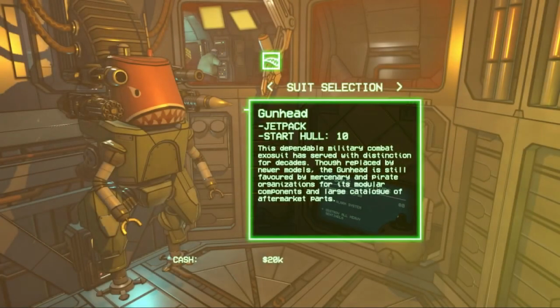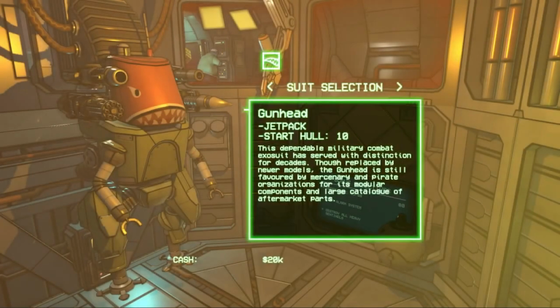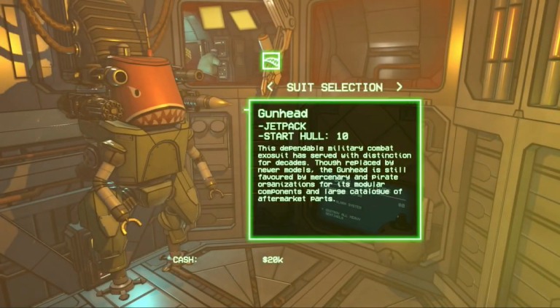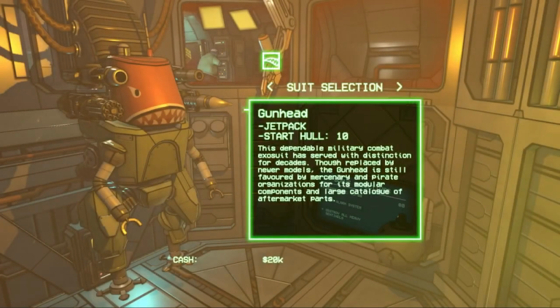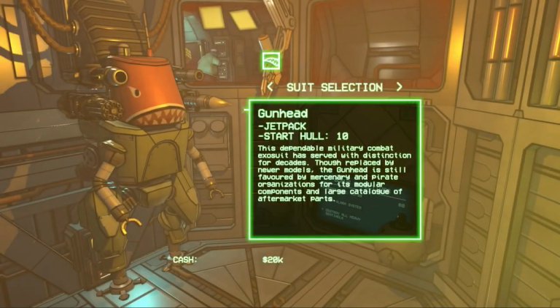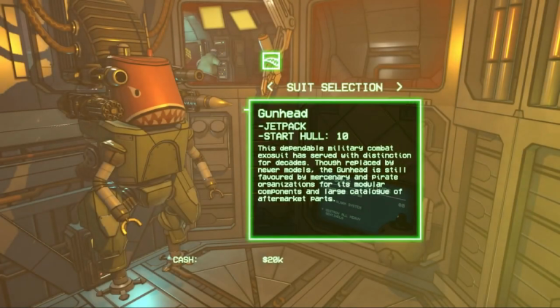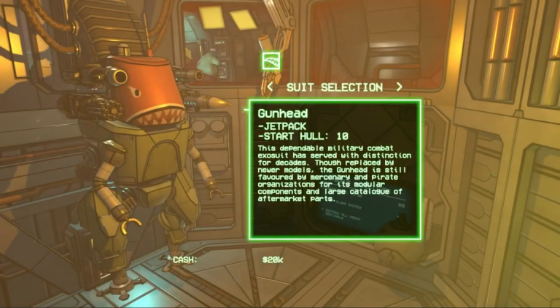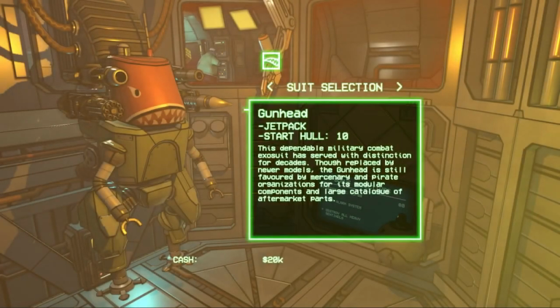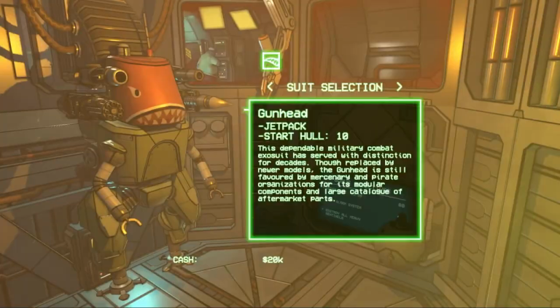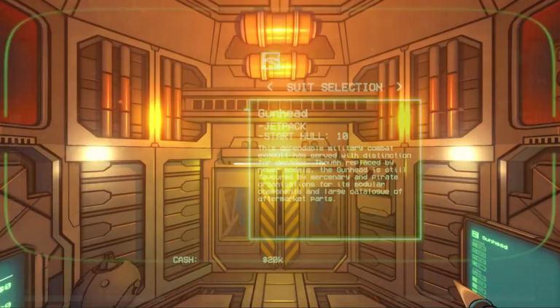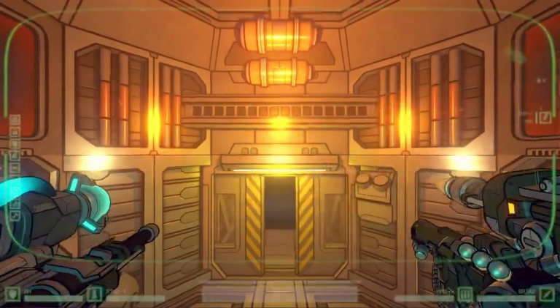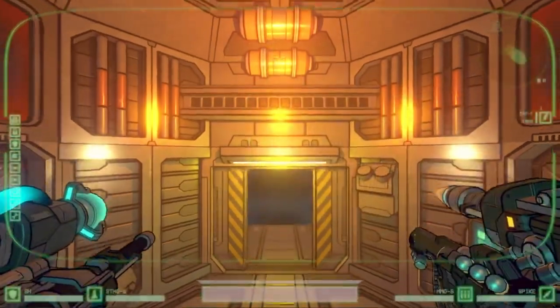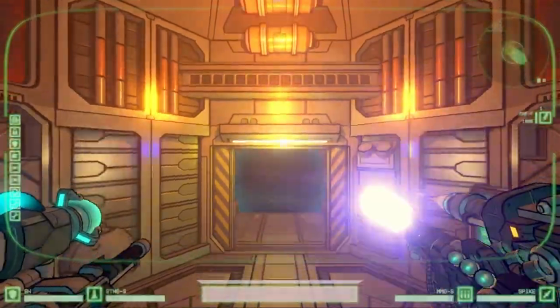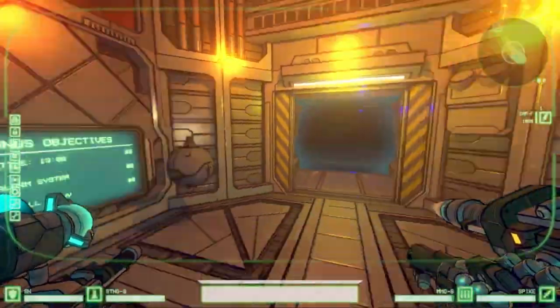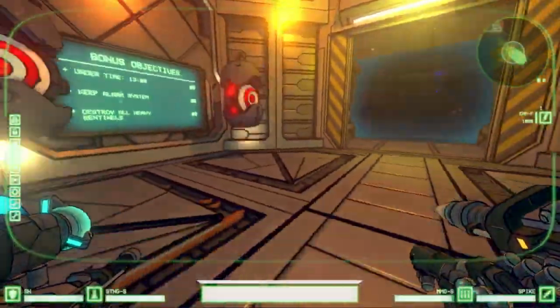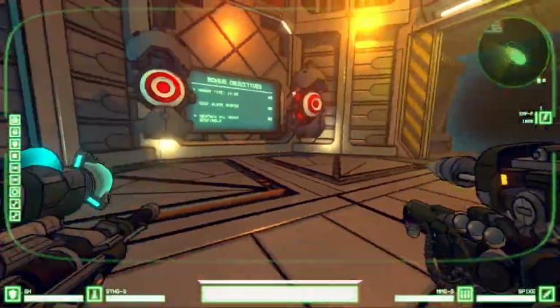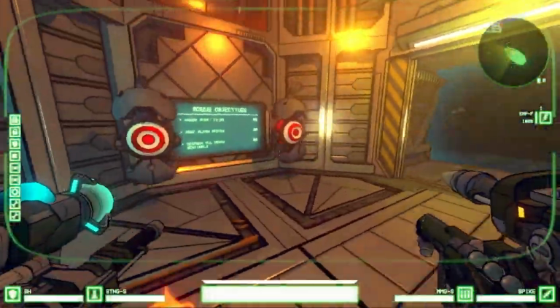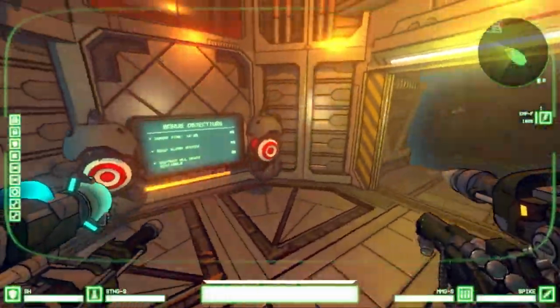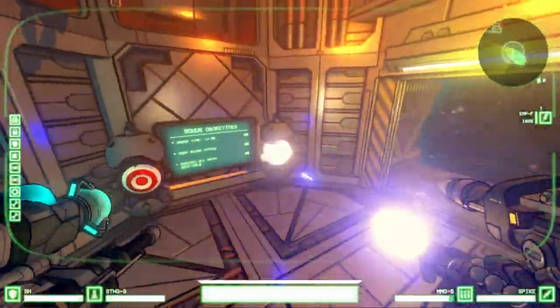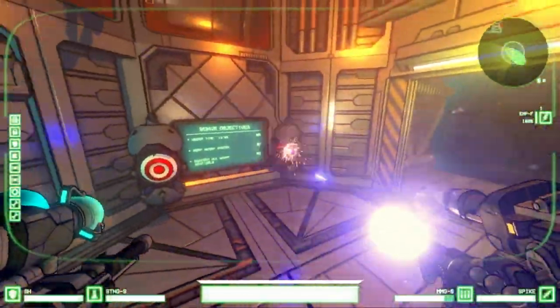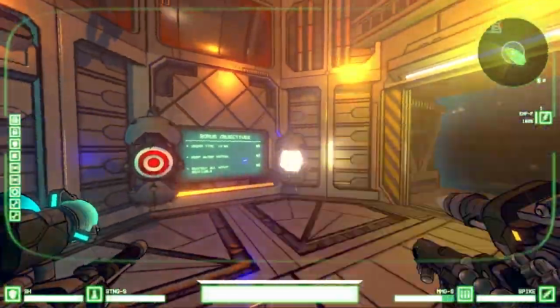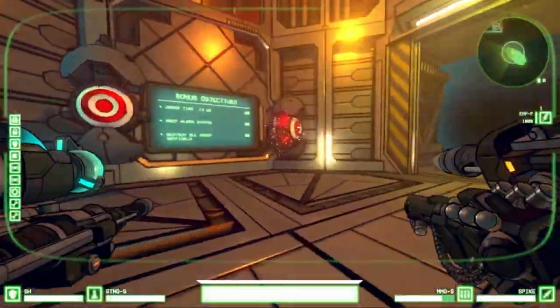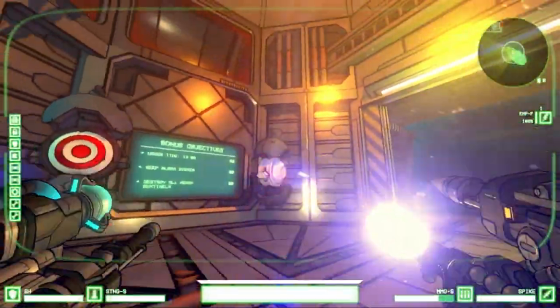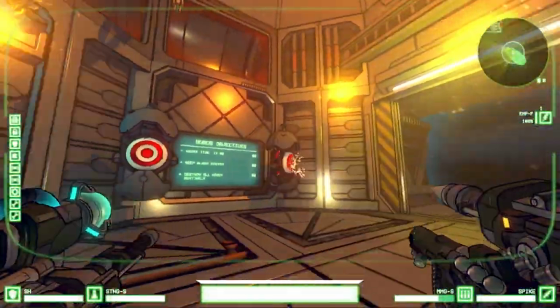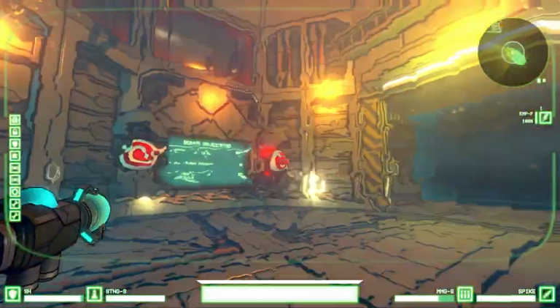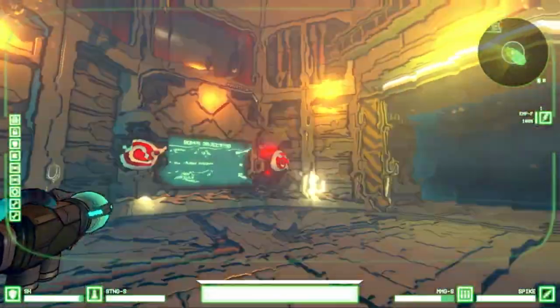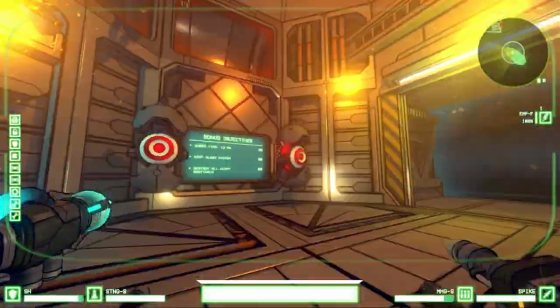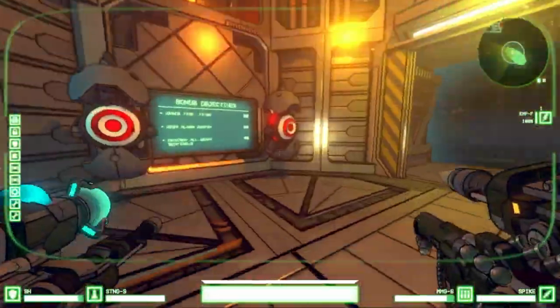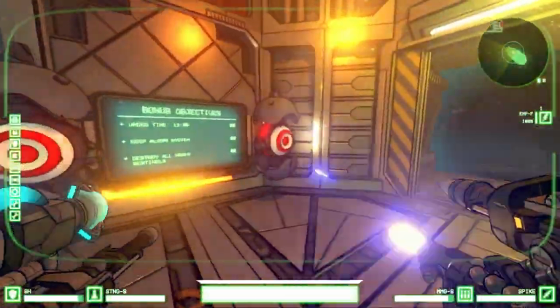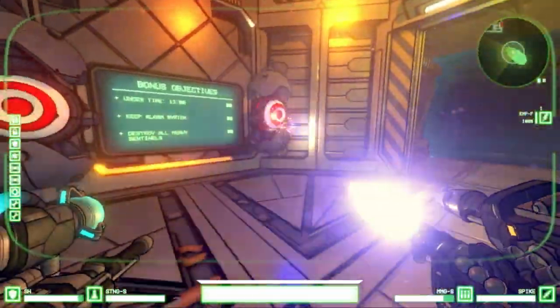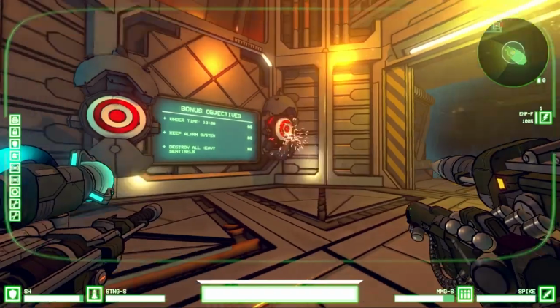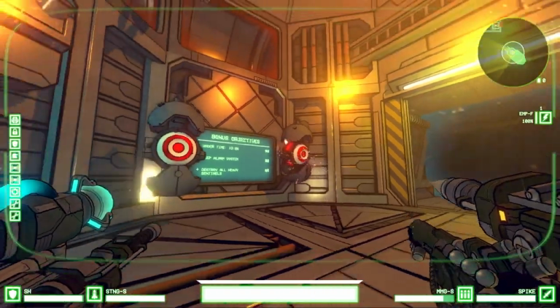To start the mission, I'll go into the hangar to enter a mech suit. Each mech suit starts with a different ability and loadout, with this one having a jetpack and four weapons.